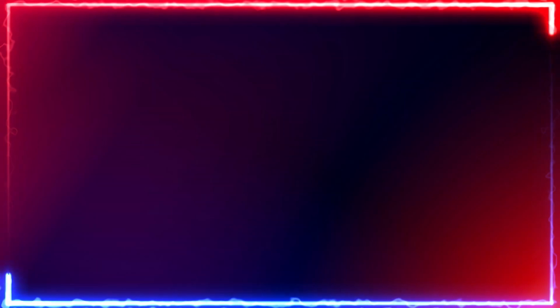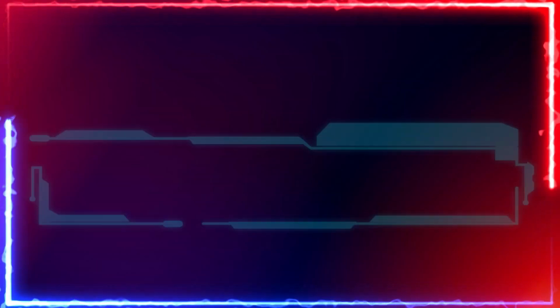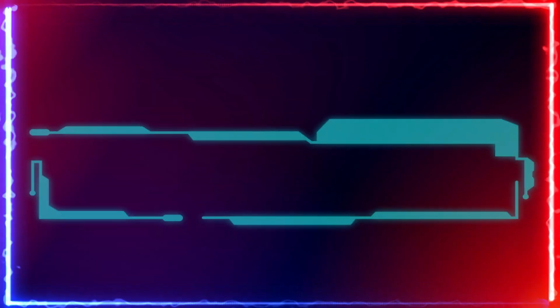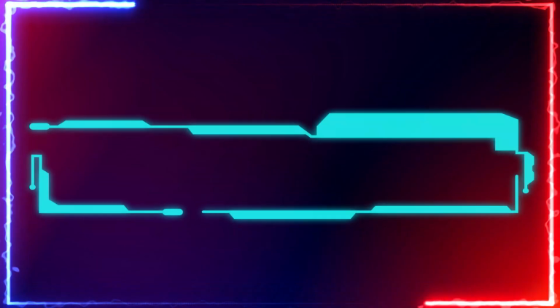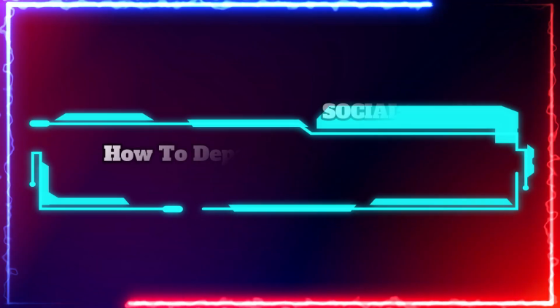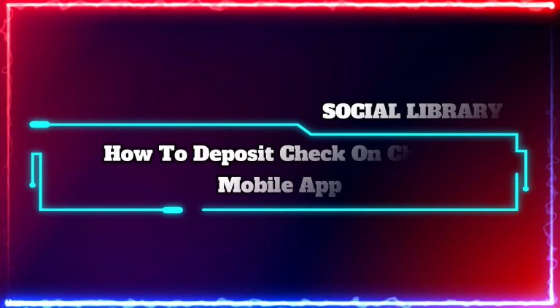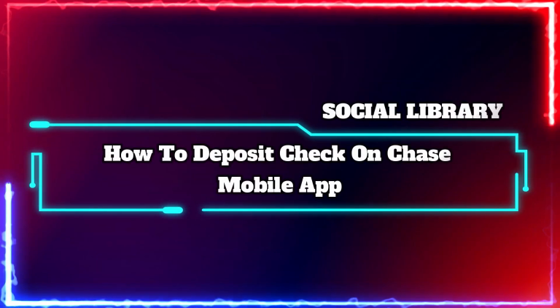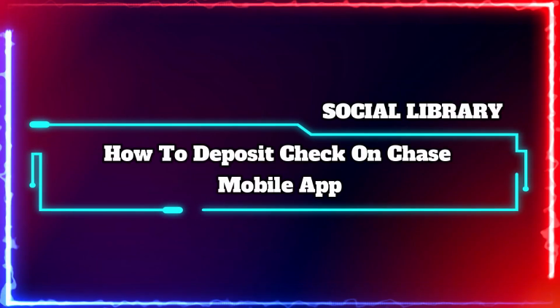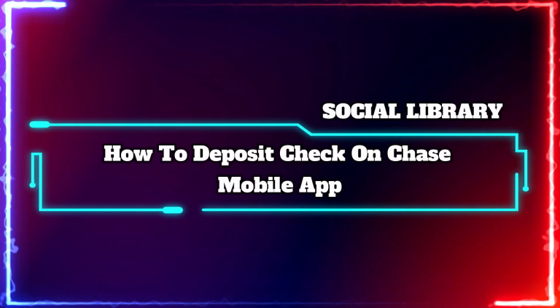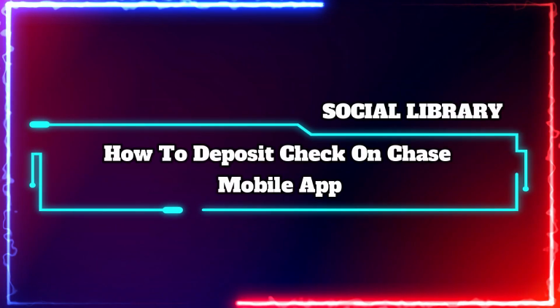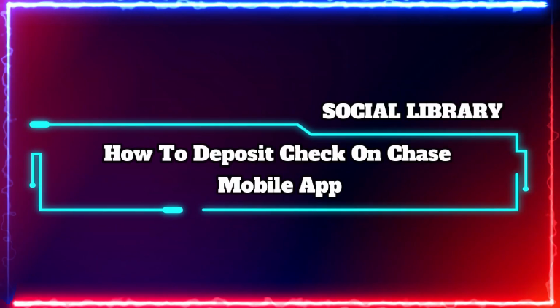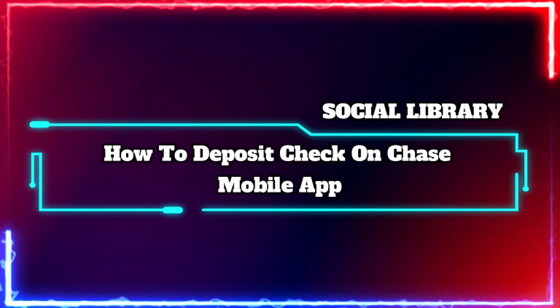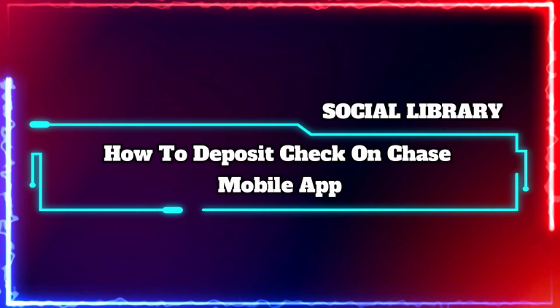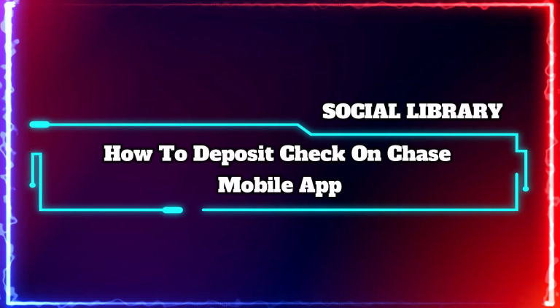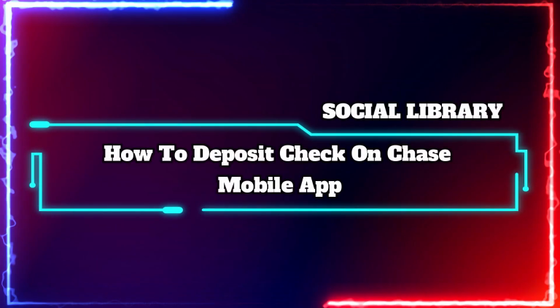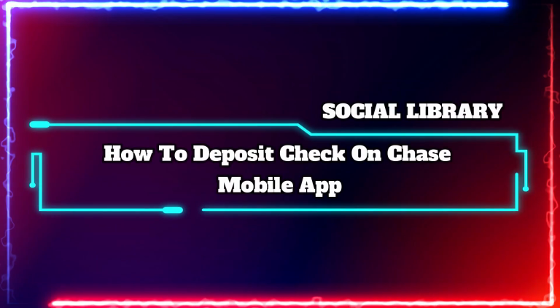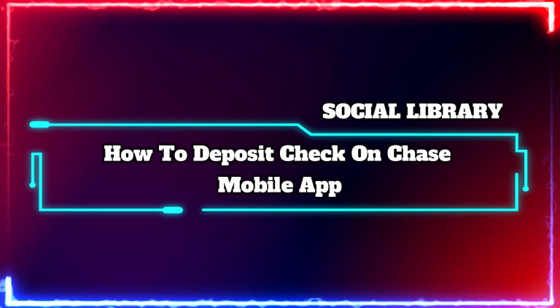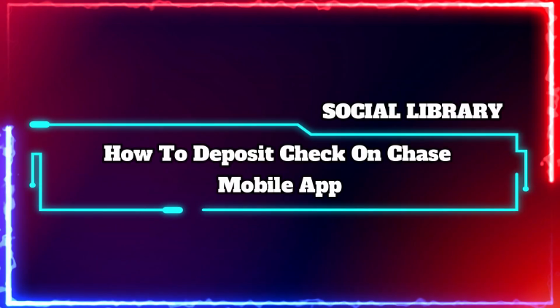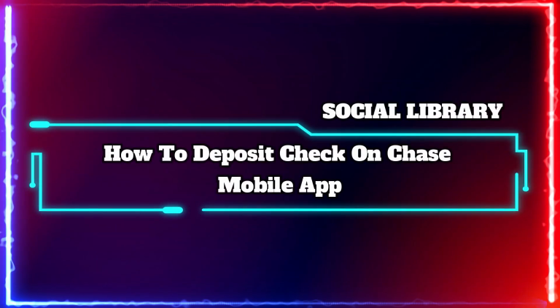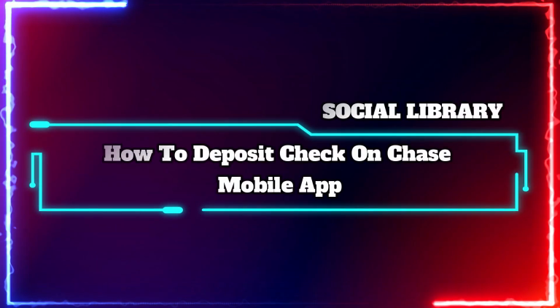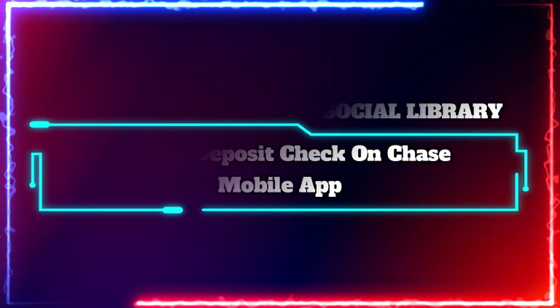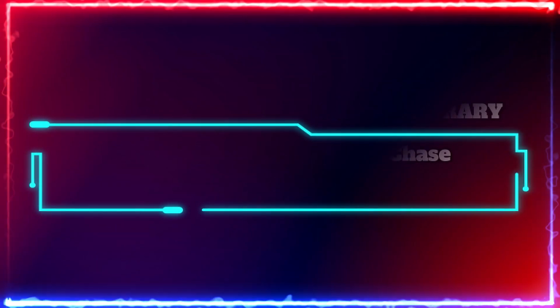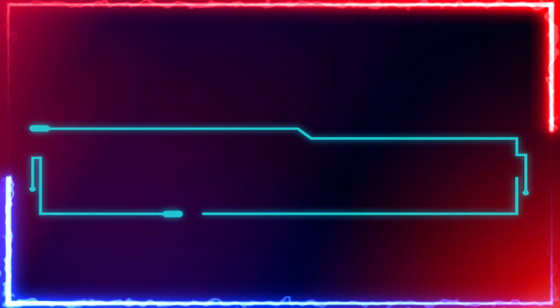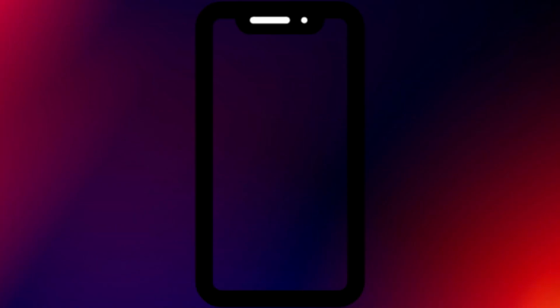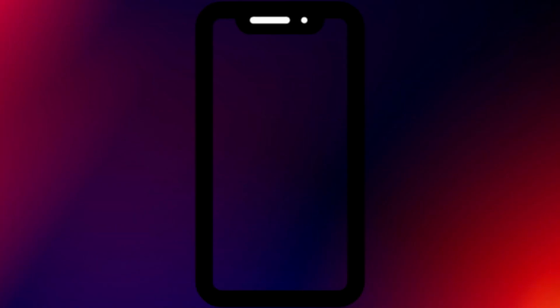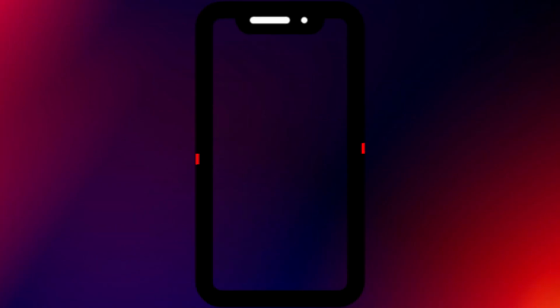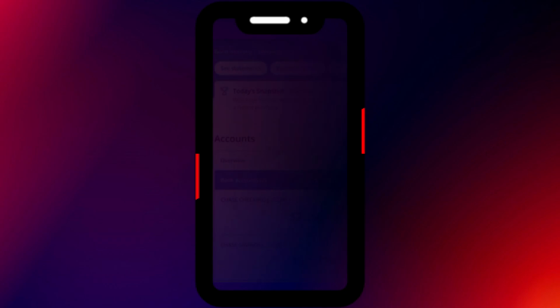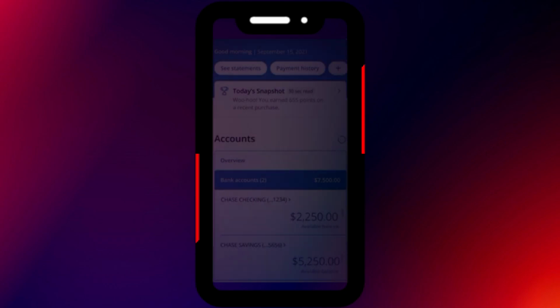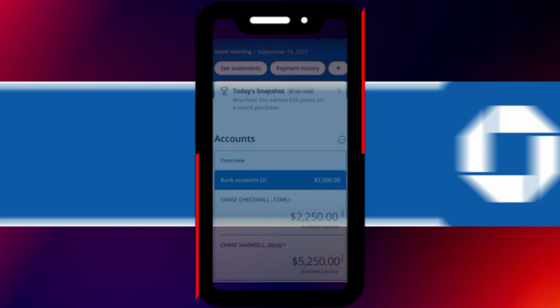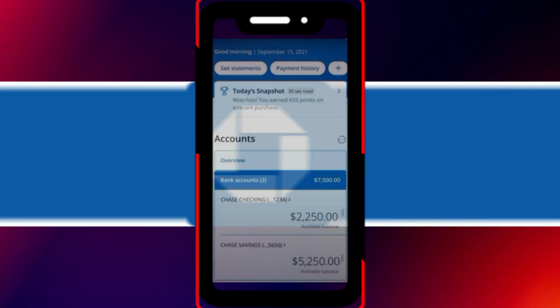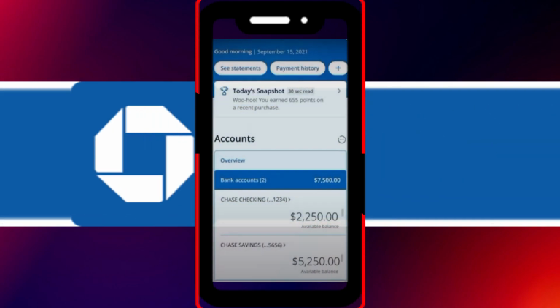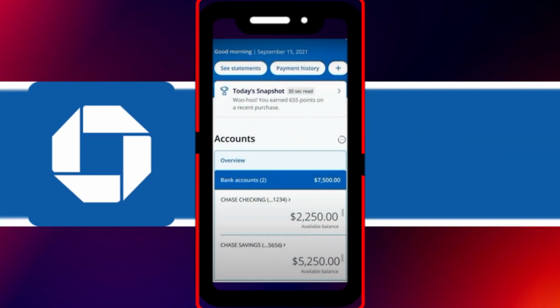Hi guys and welcome to the tutorial where we will explain how you can deposit a check on the Chase mobile app. So let's jump right in.